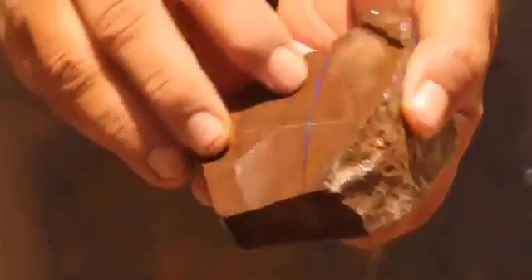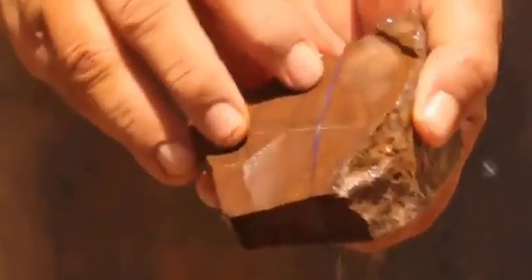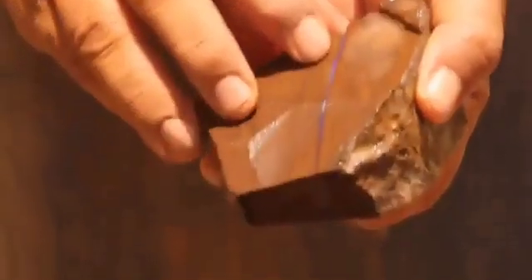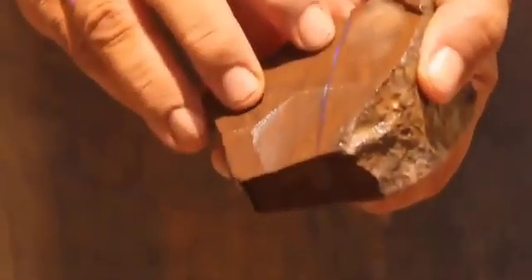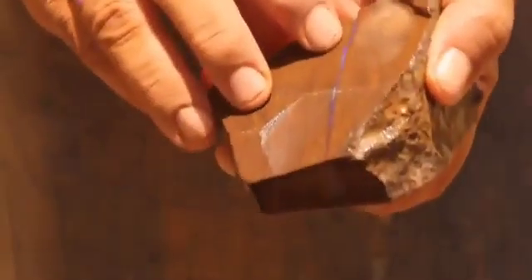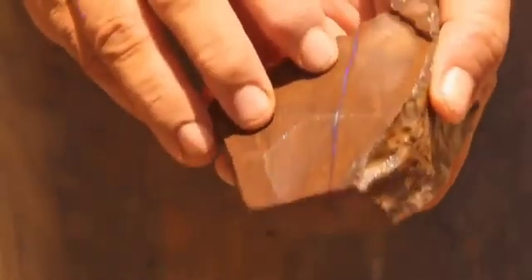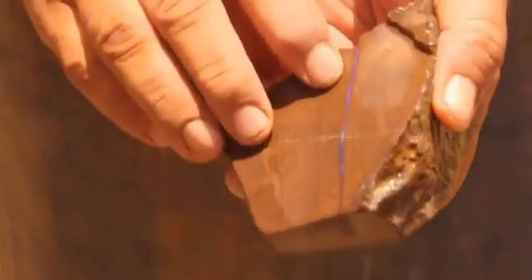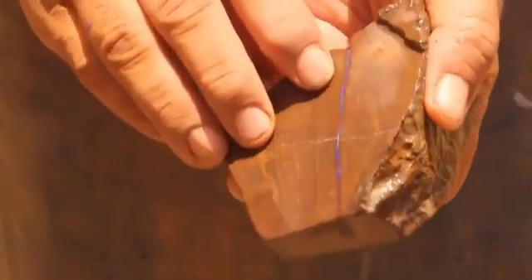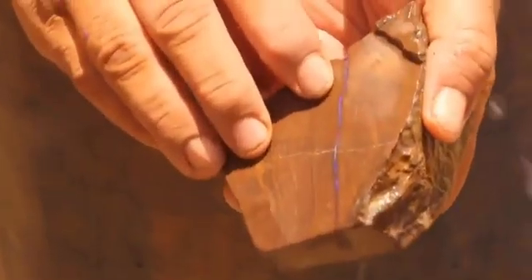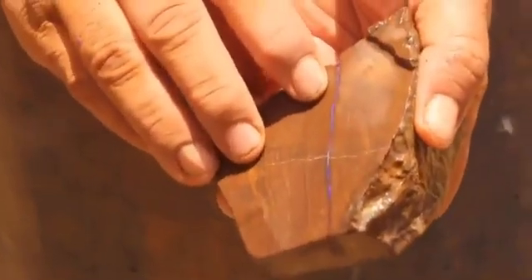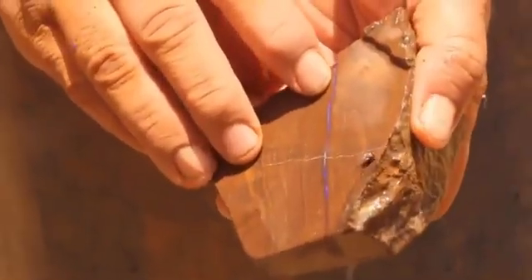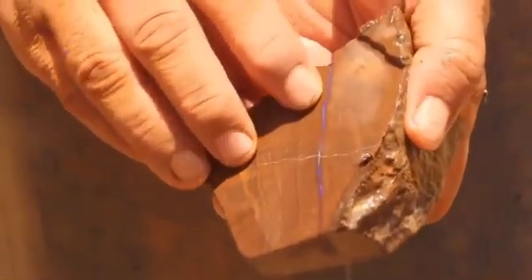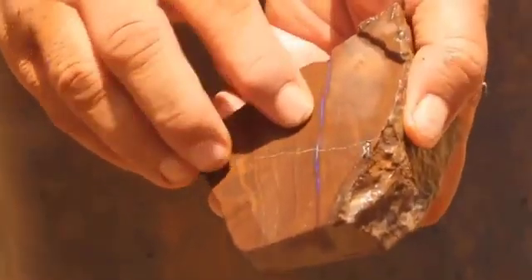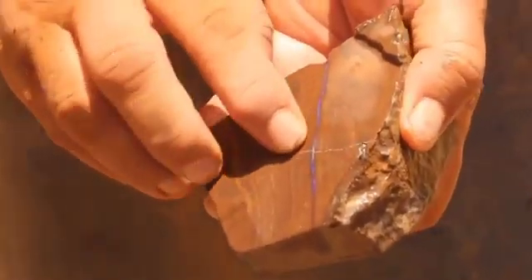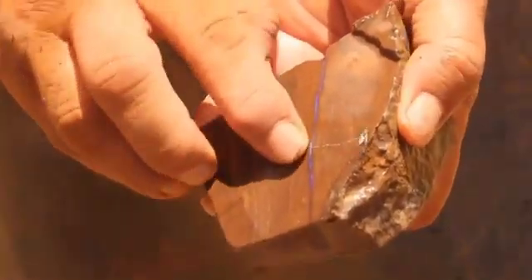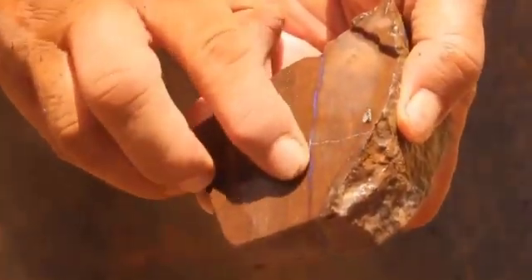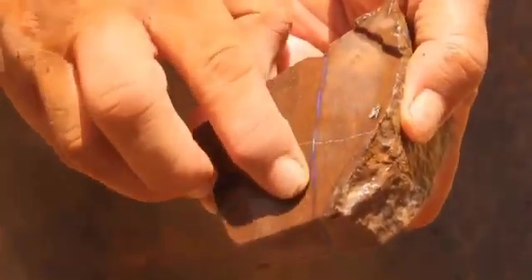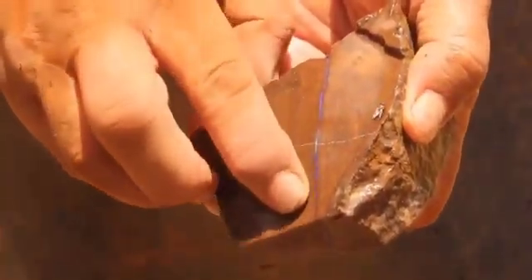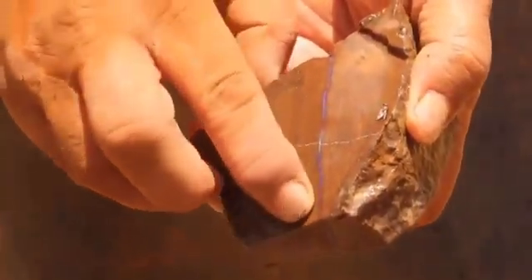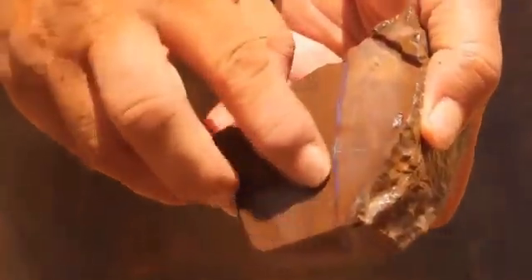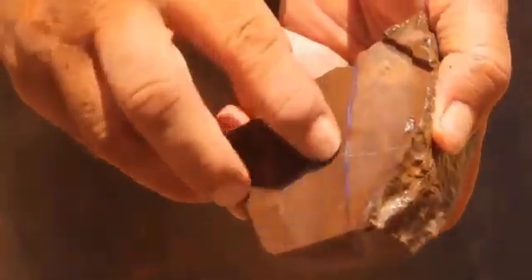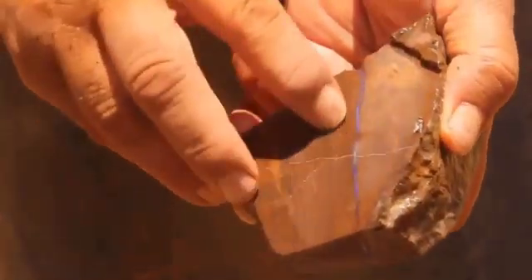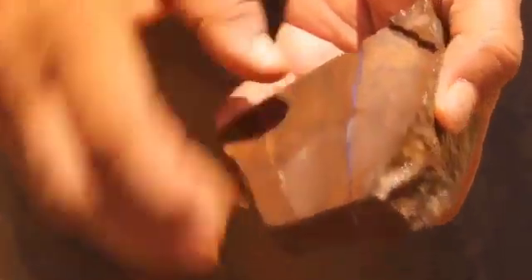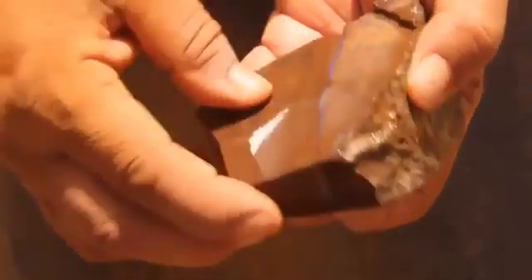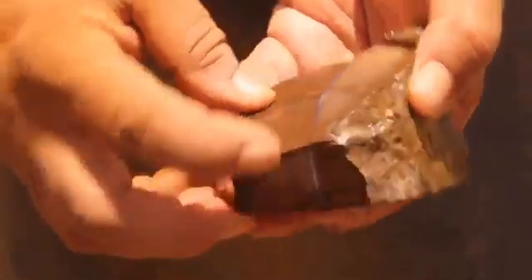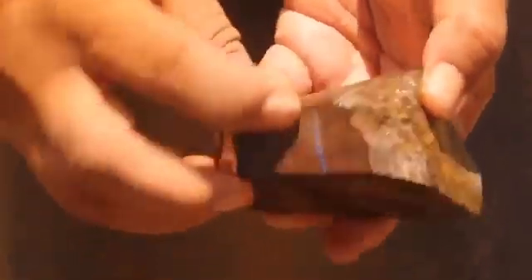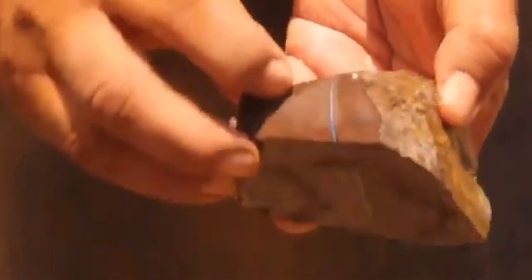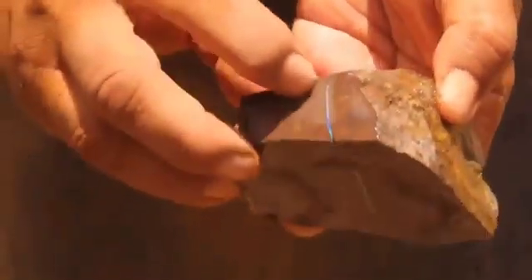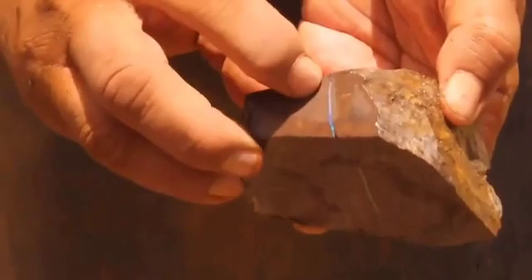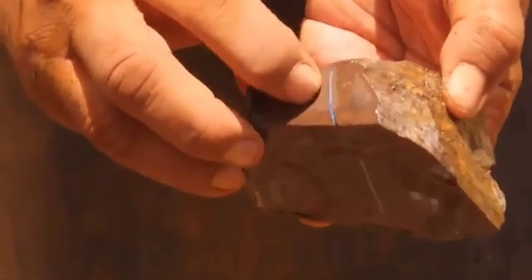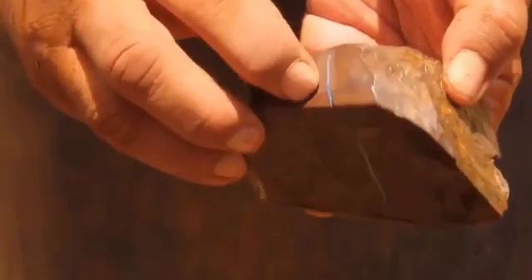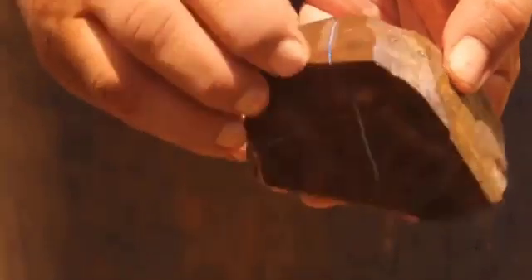We've cut down to the oval vein, you can see it along here, to expose it as much as possible.